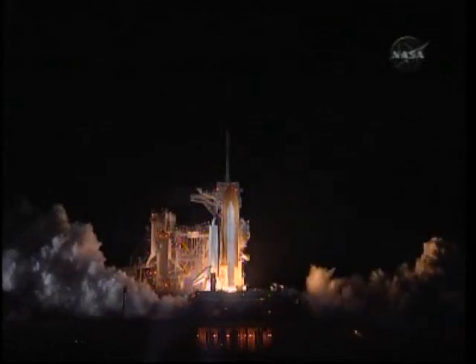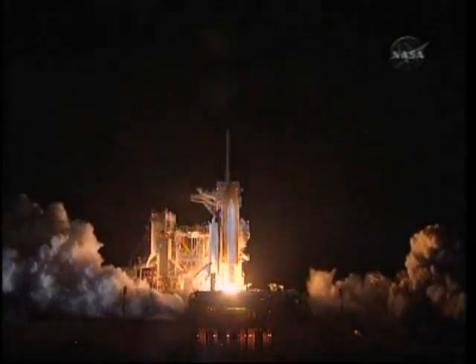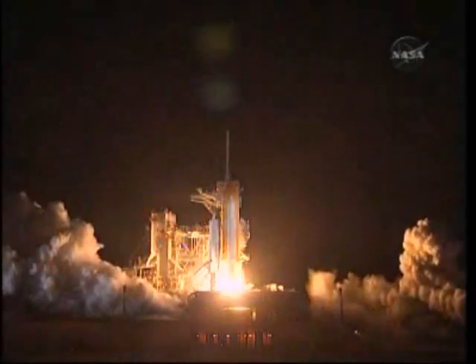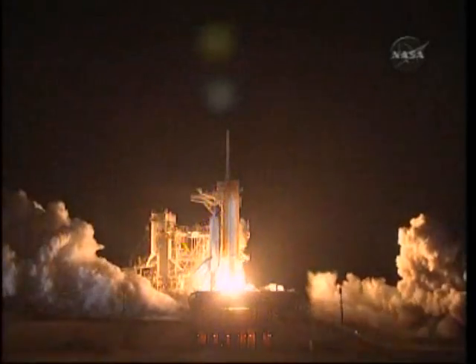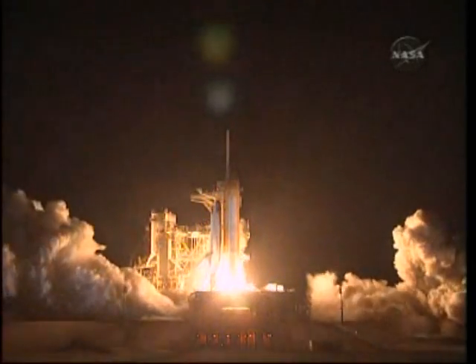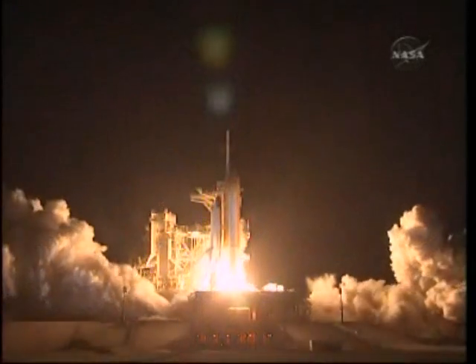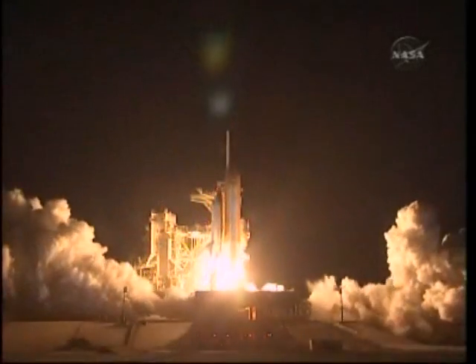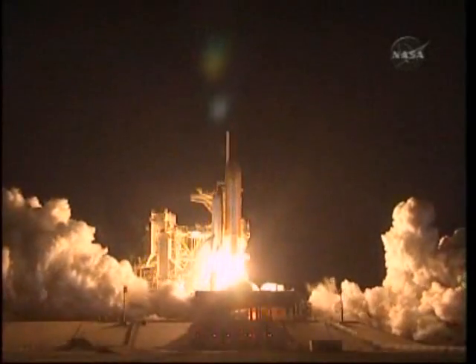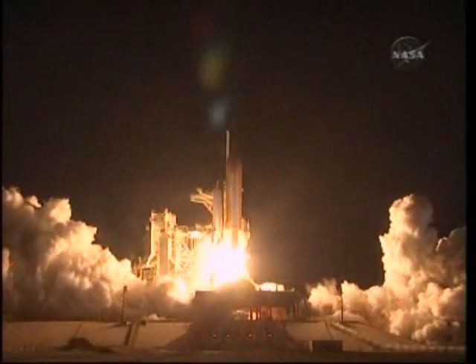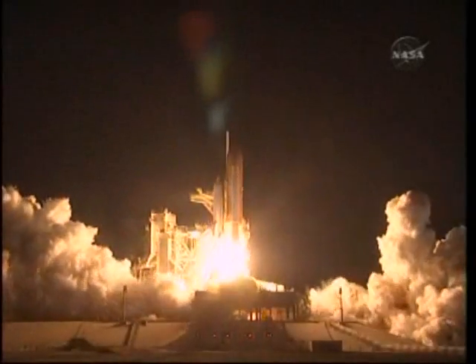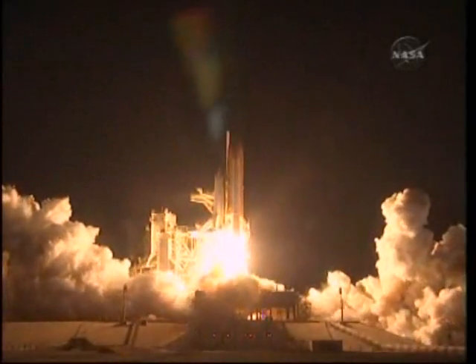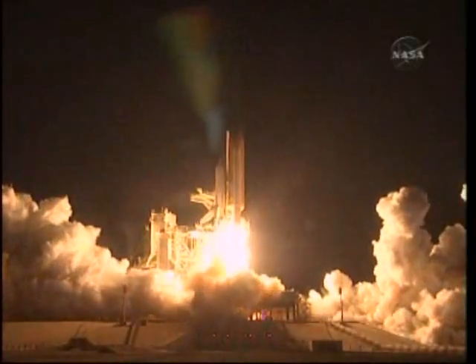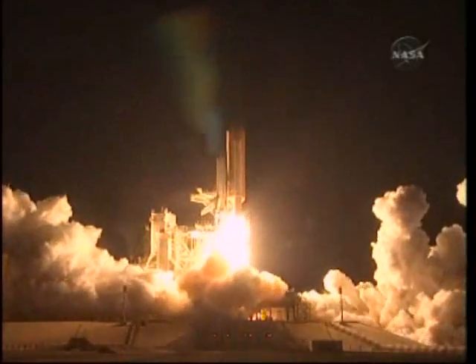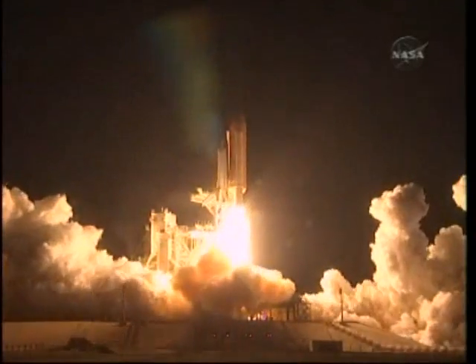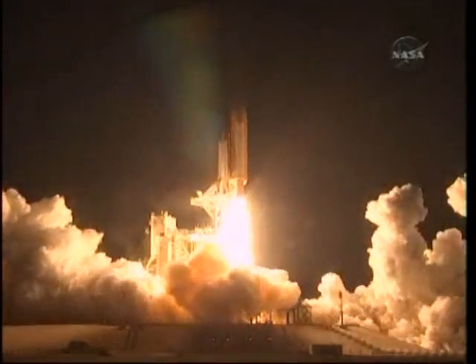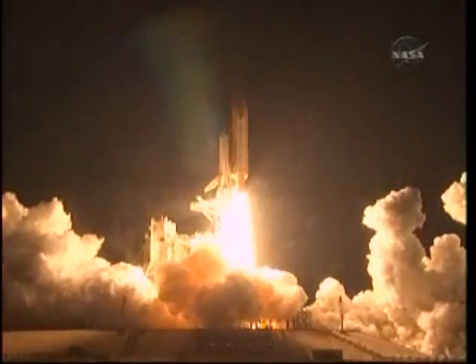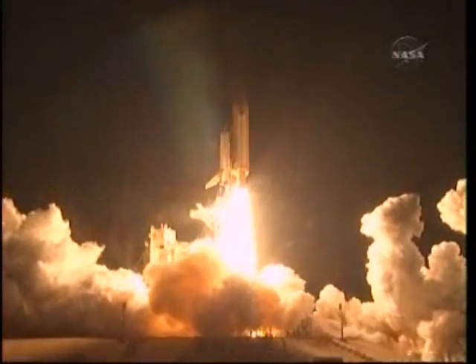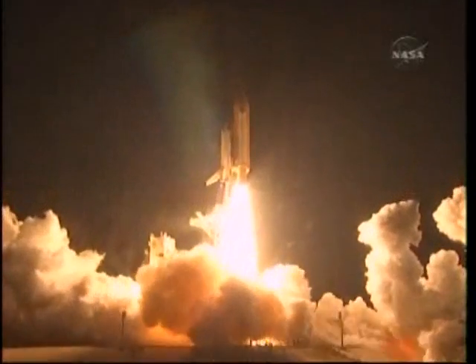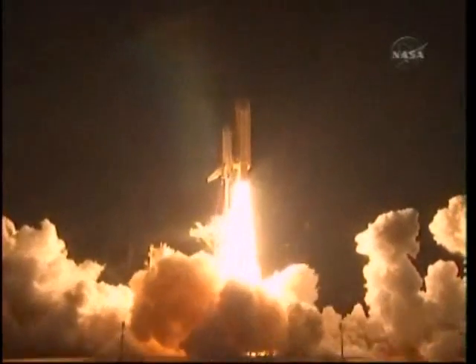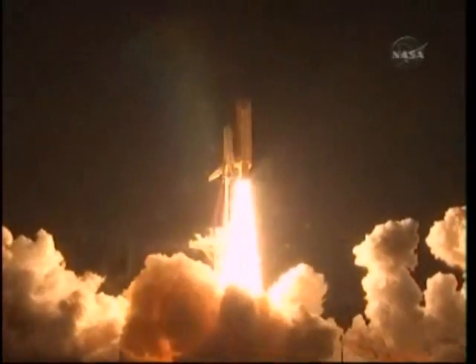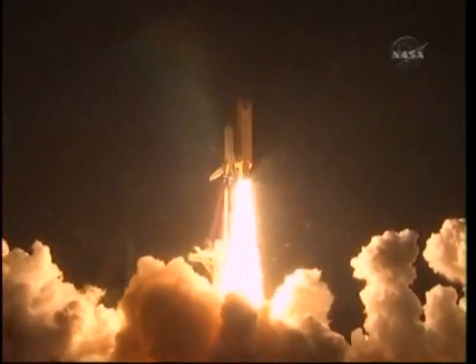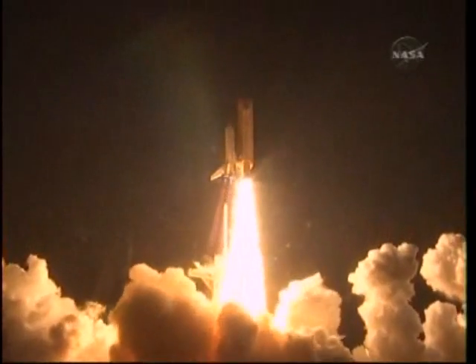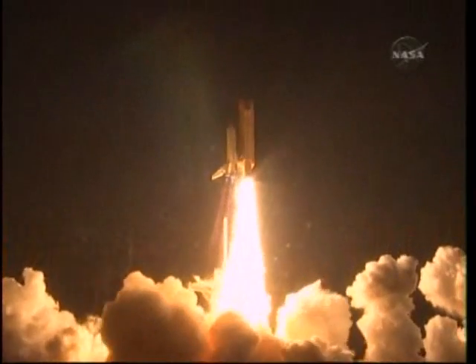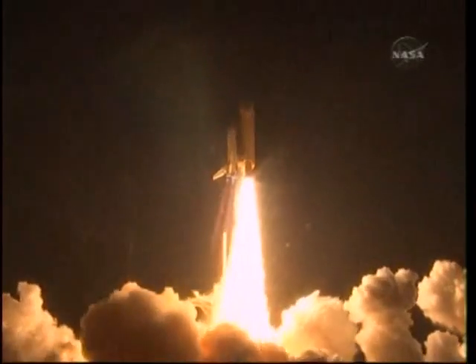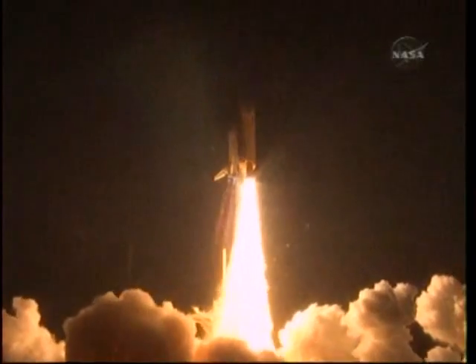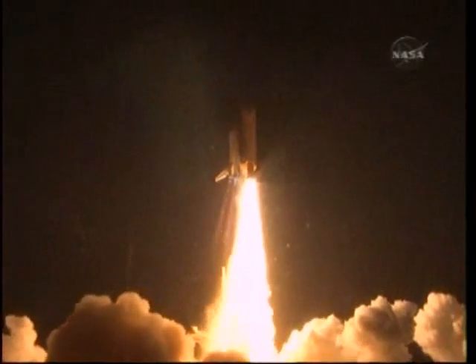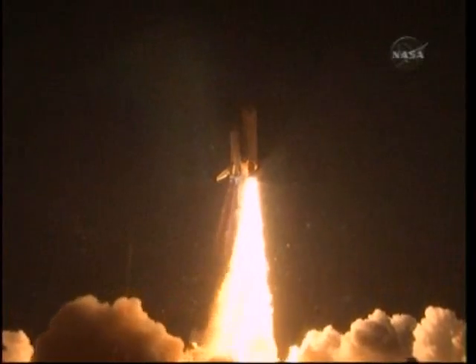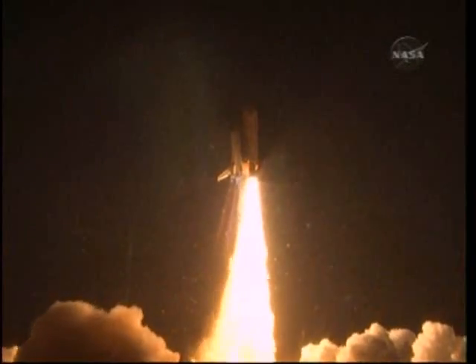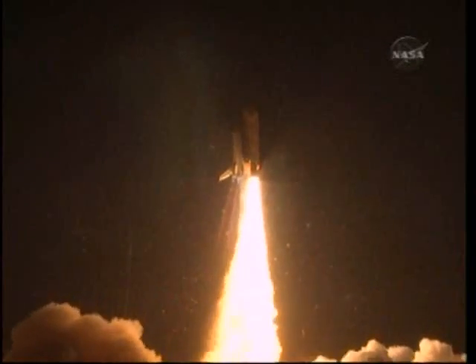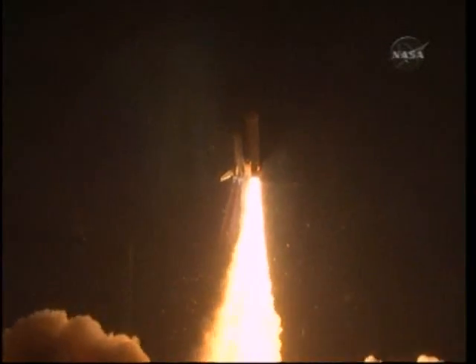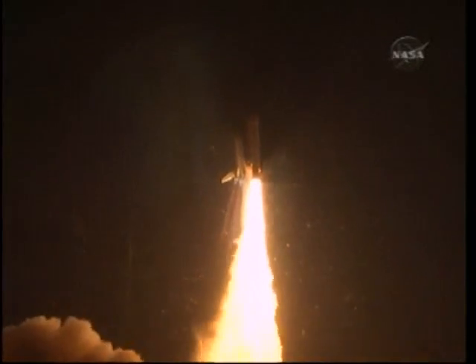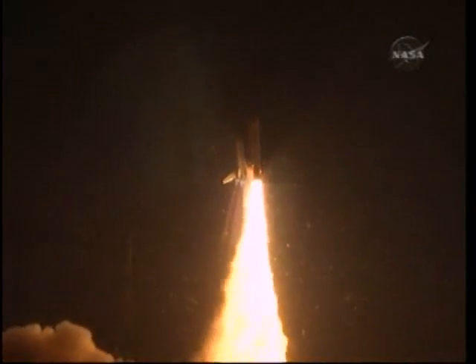Ignition and liftoff of Shuttle Endeavour with NASA's final space station crew — a compartment that brings a bay window view to our celestial backyard.